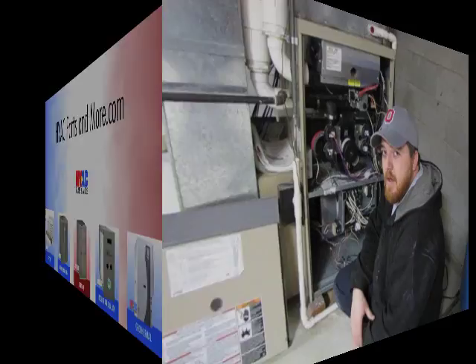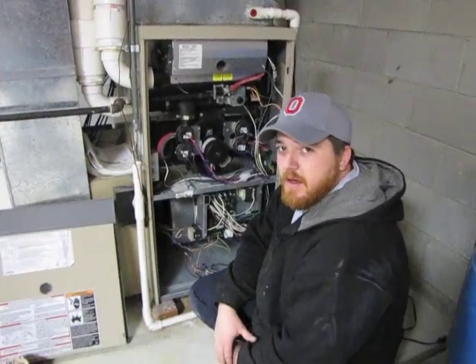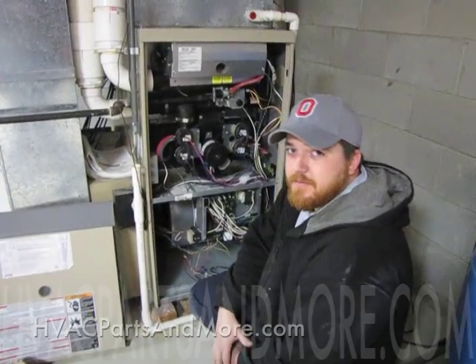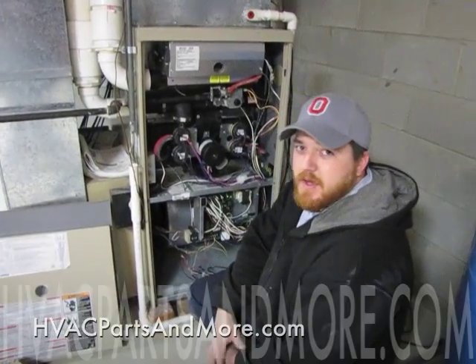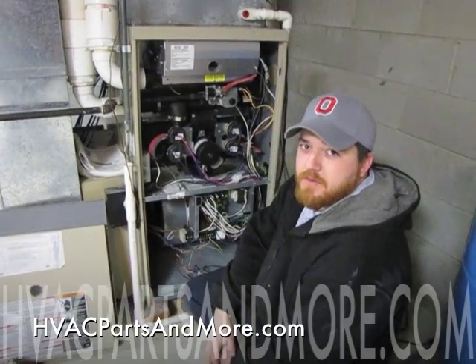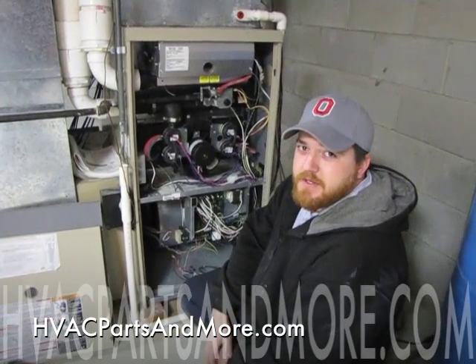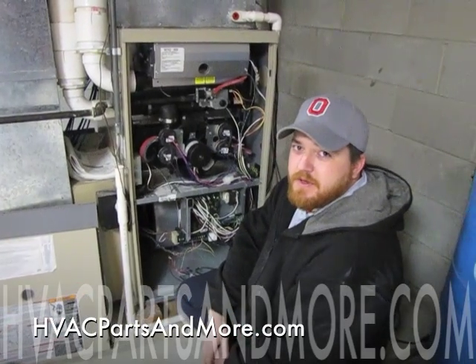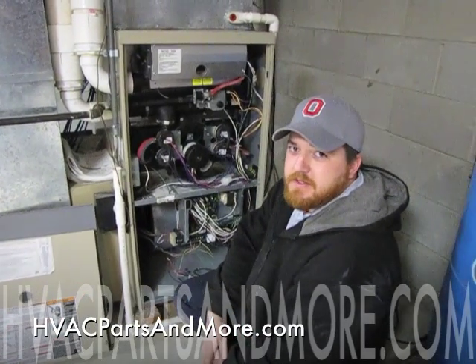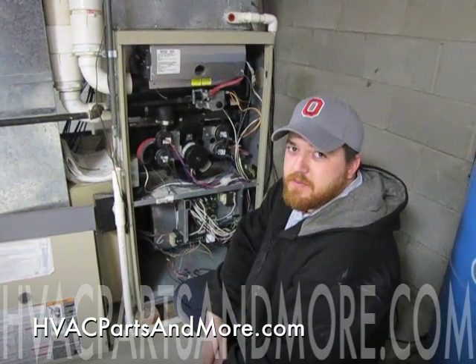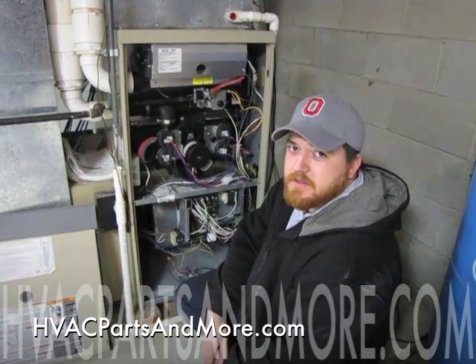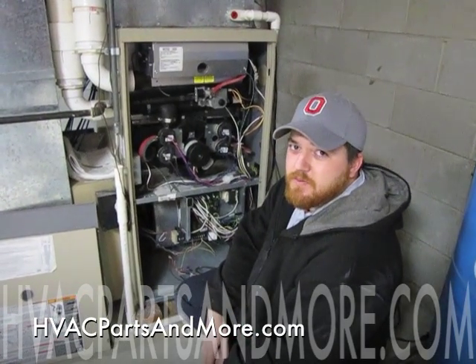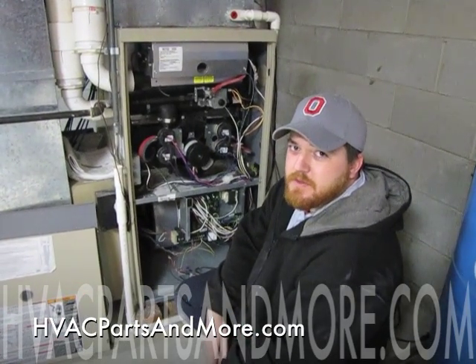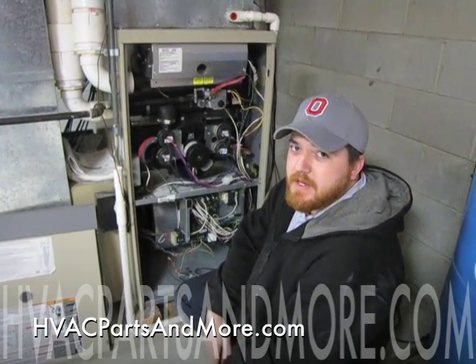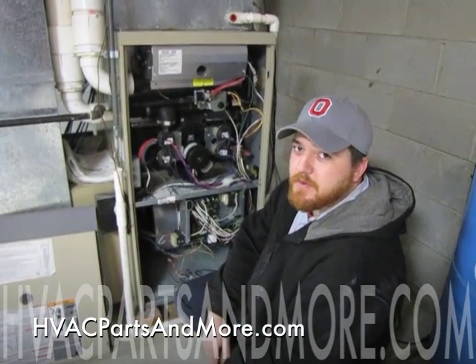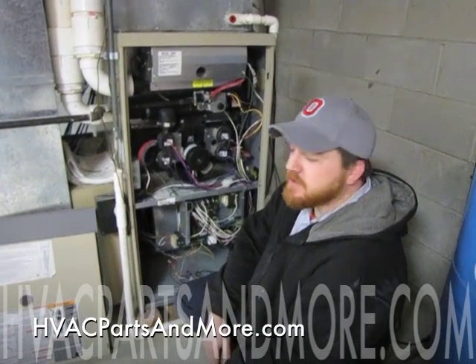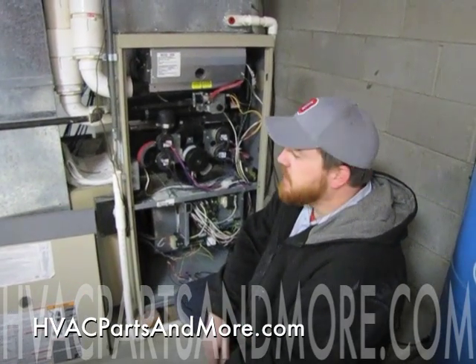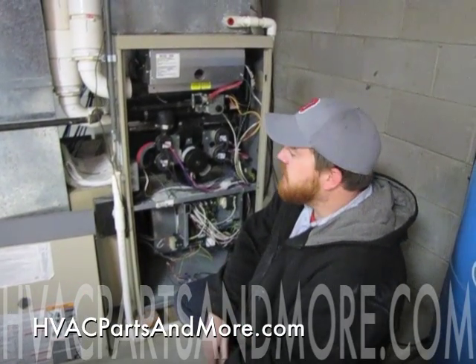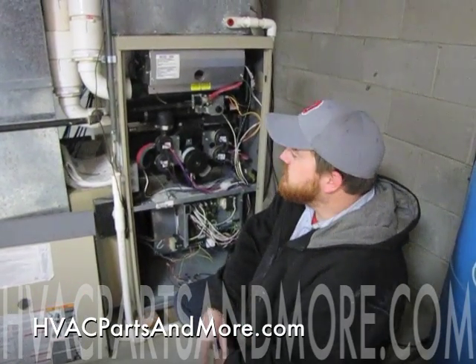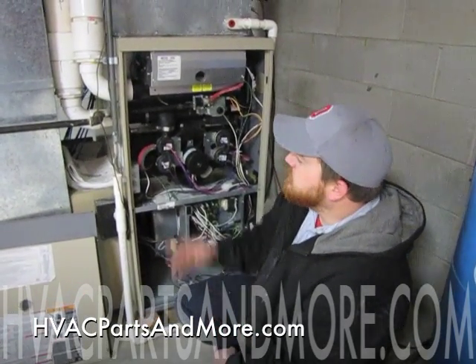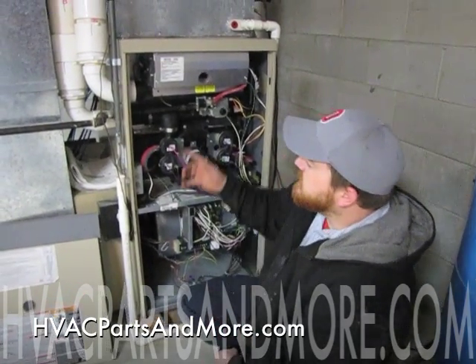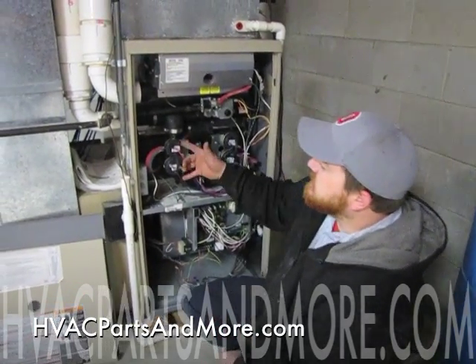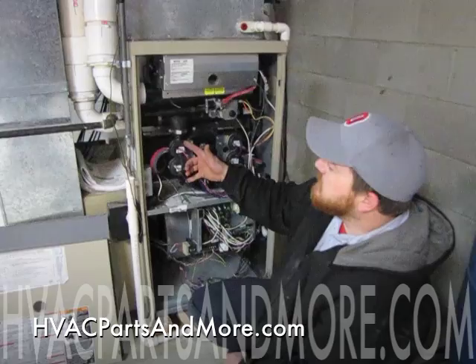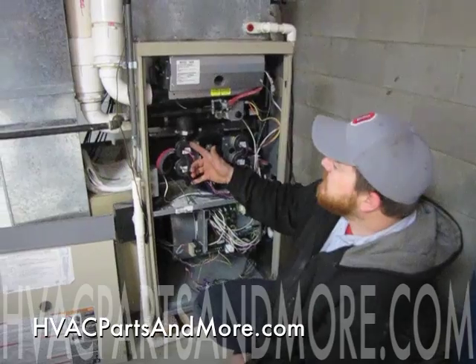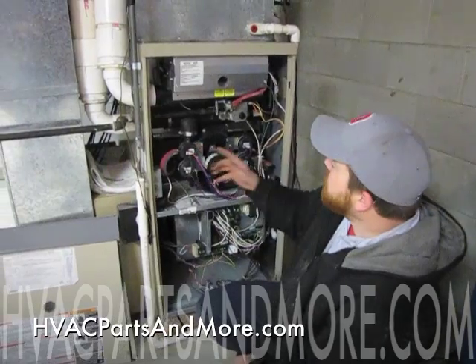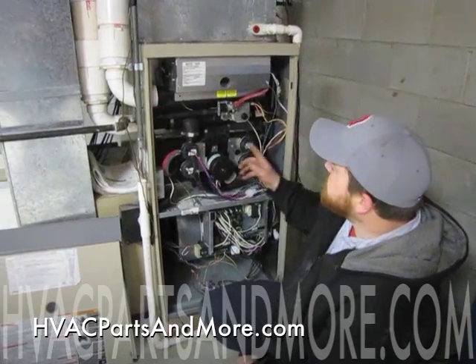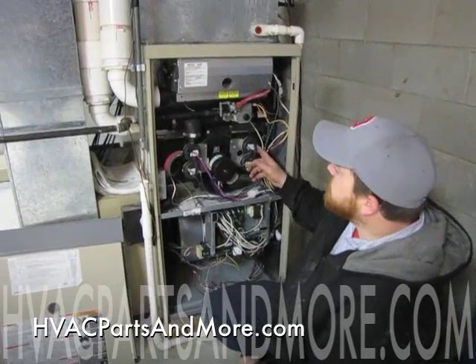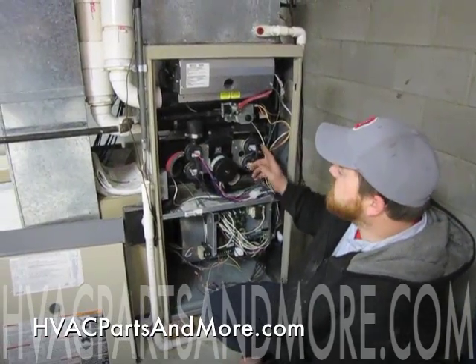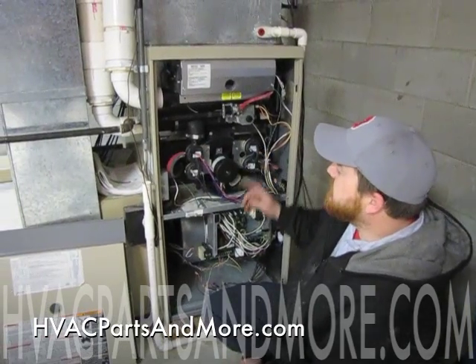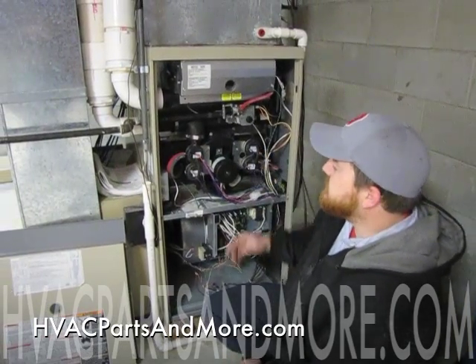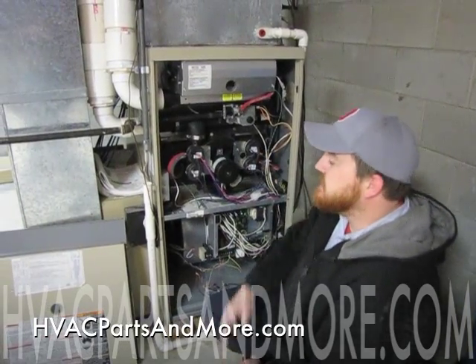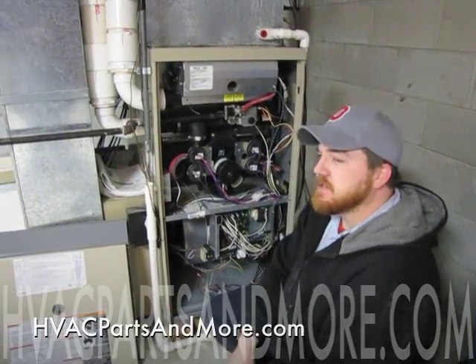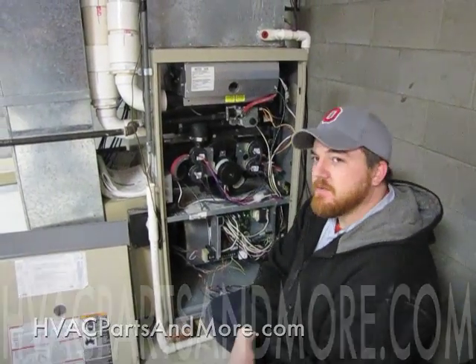Hi, I'm Todd with HVAC Parts & More. Today I'm going to show you how to replace the pressure switches on a G61.